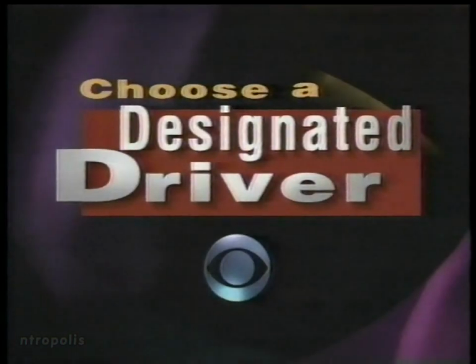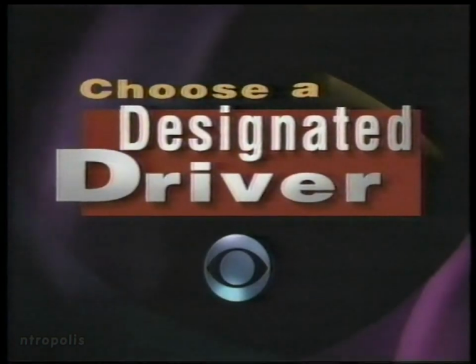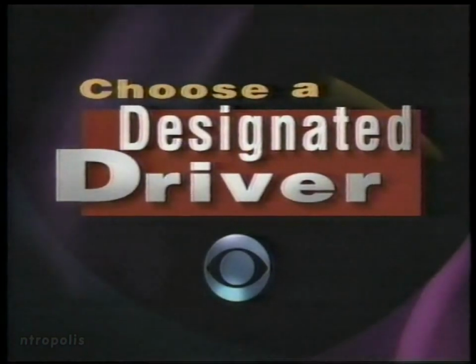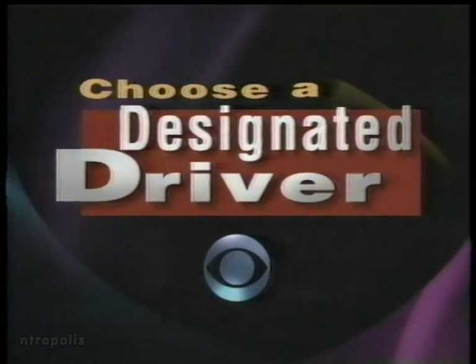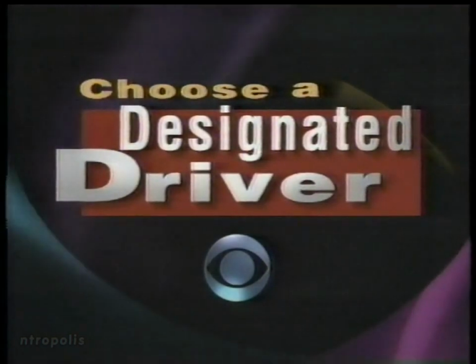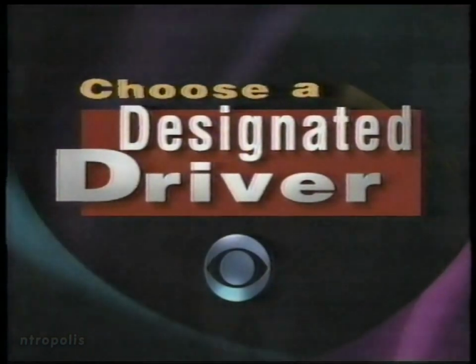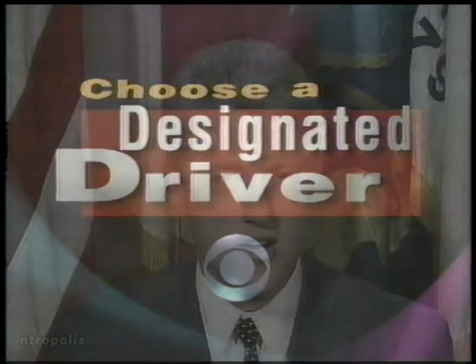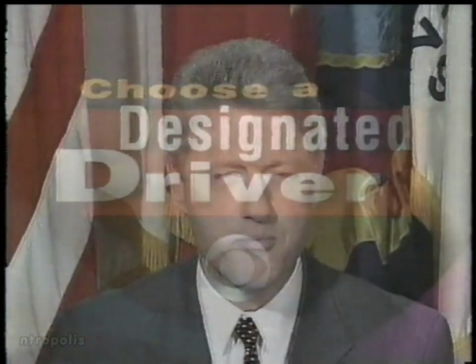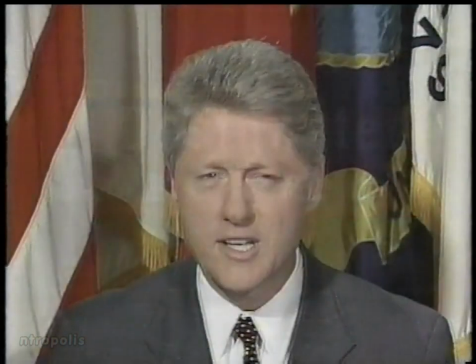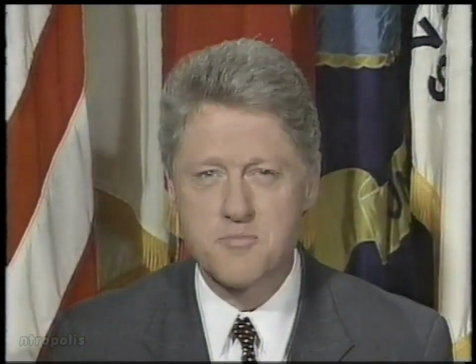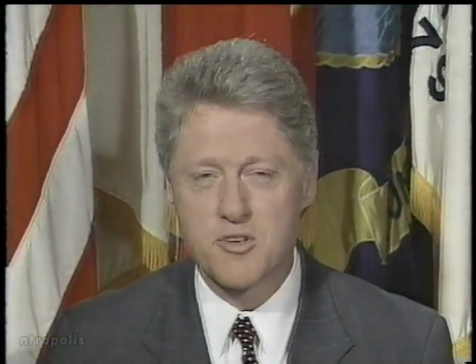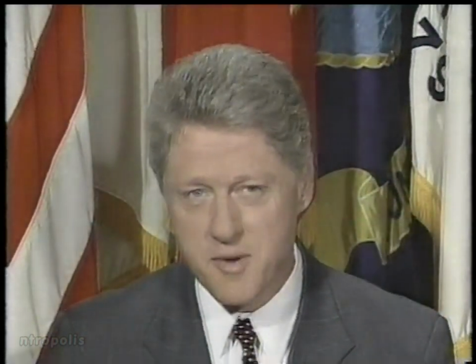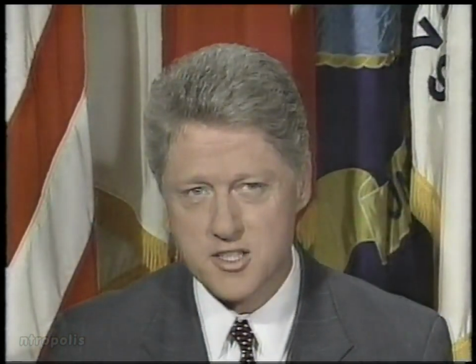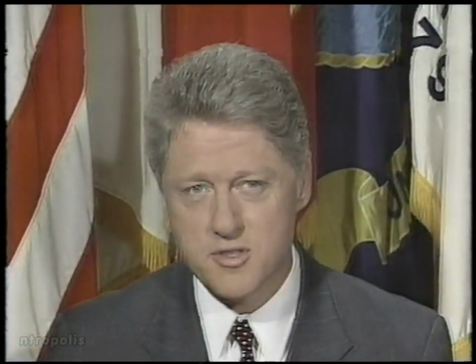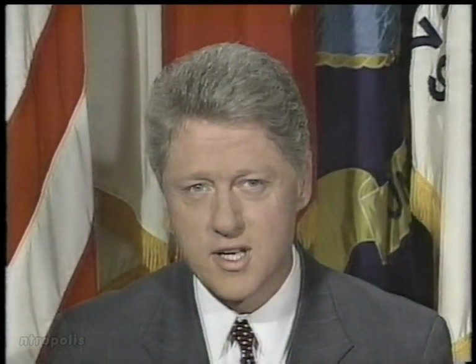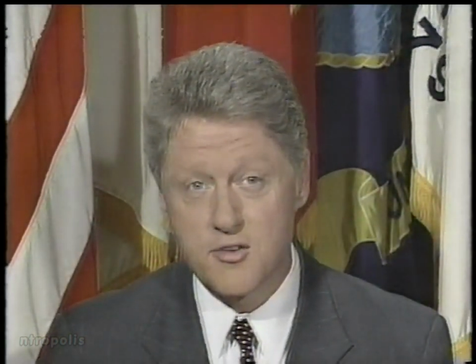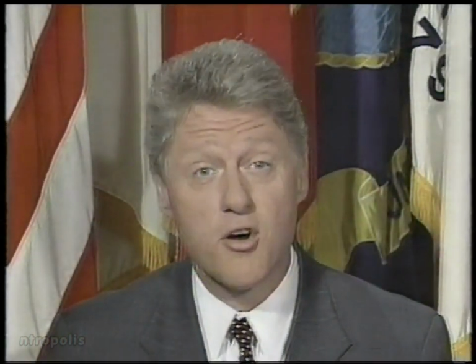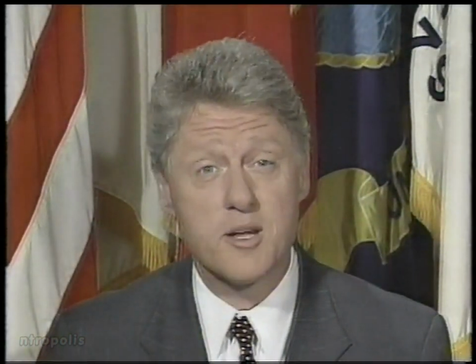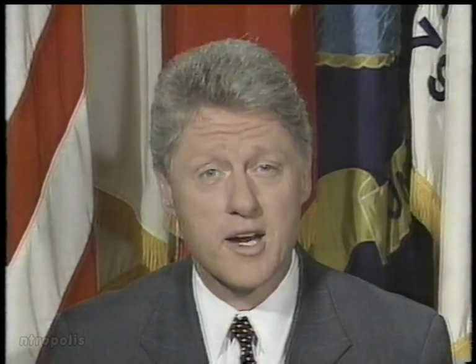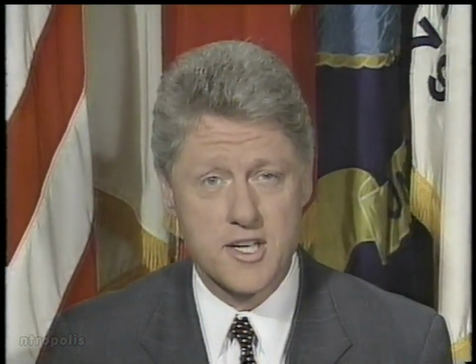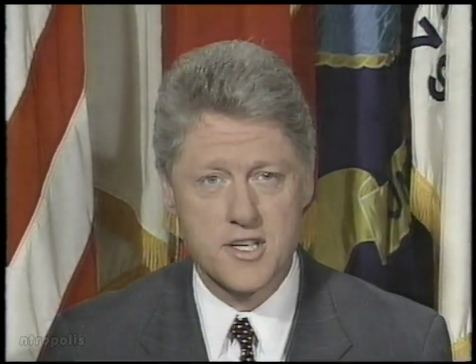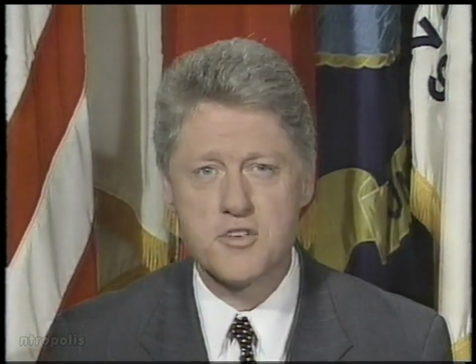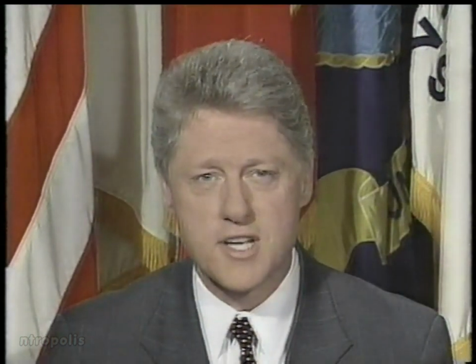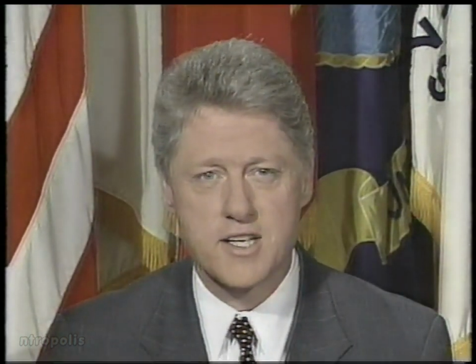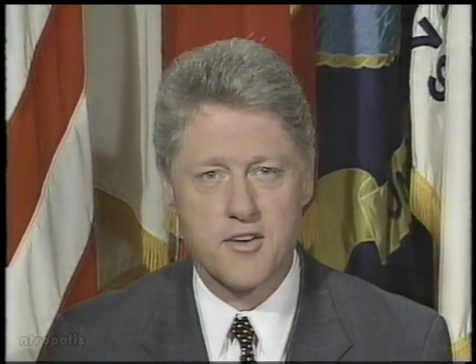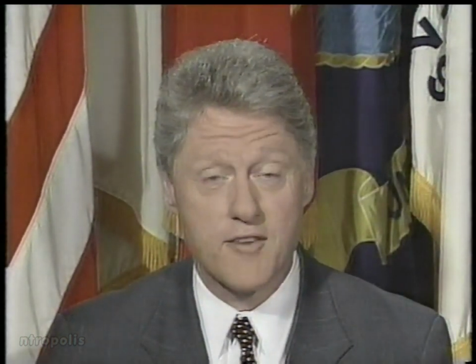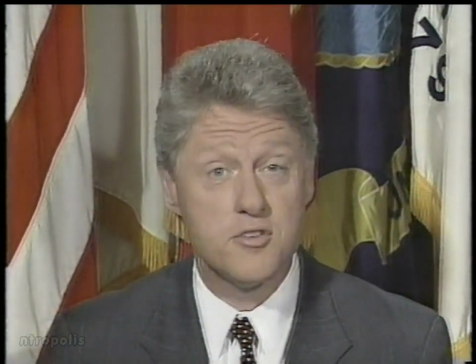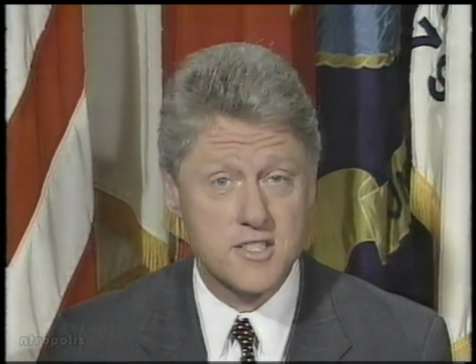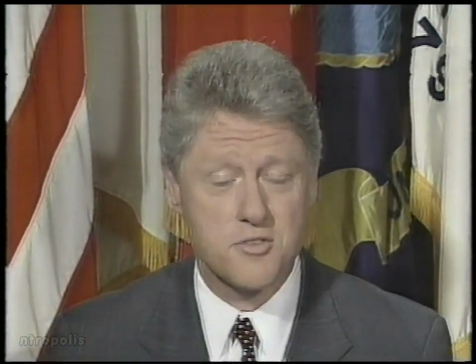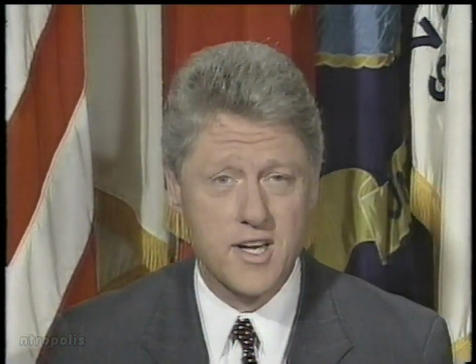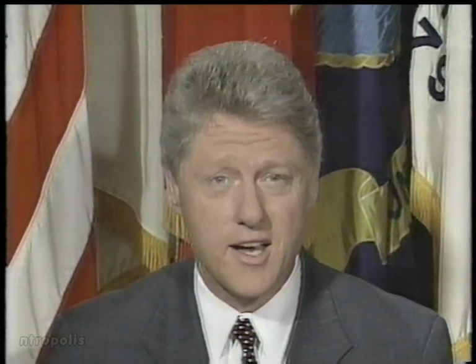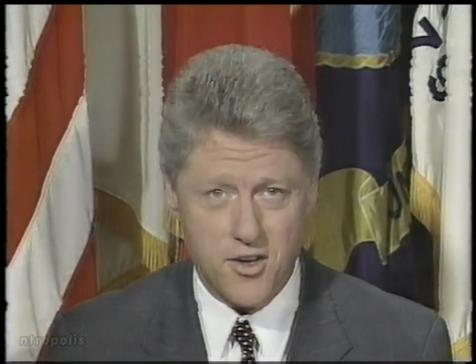If you choose to drink alcohol, please be responsible. Drink only in moderation and choose a designated driver who doesn't drink at all.